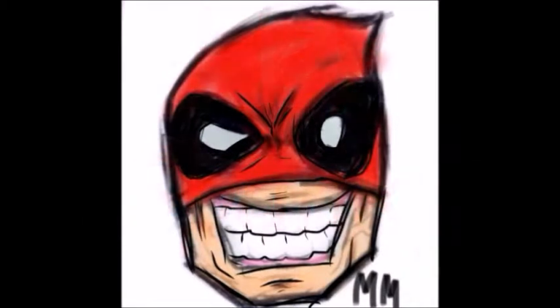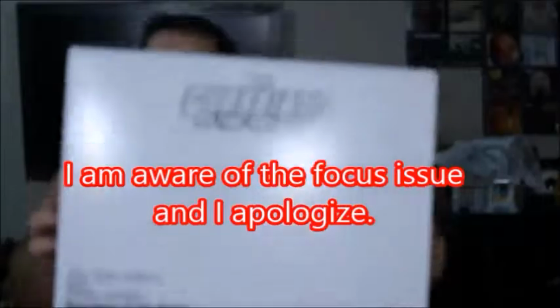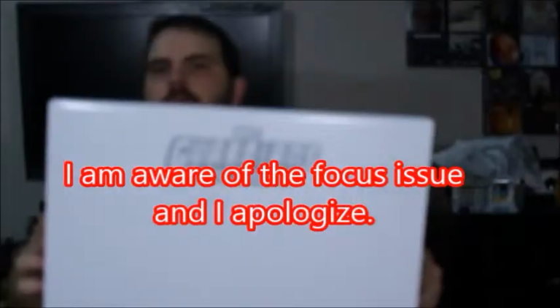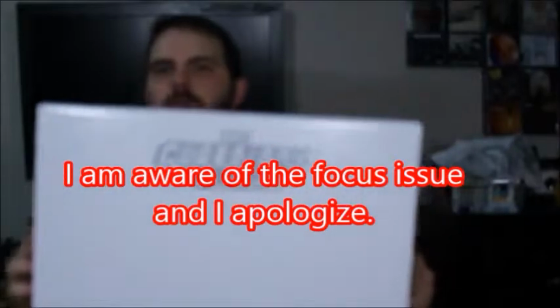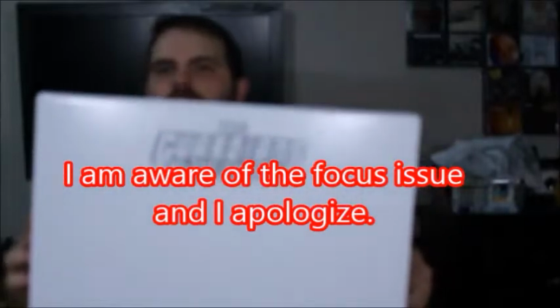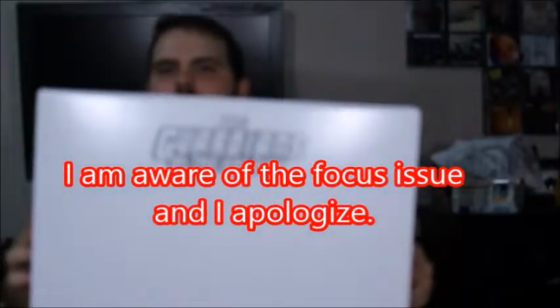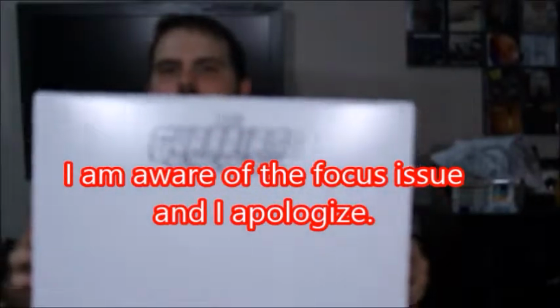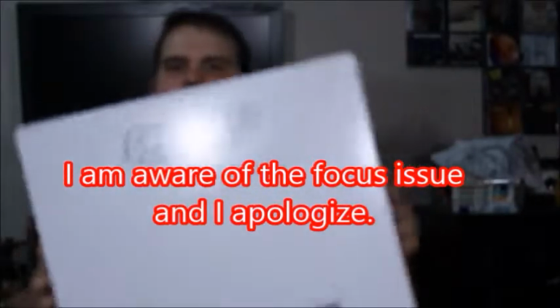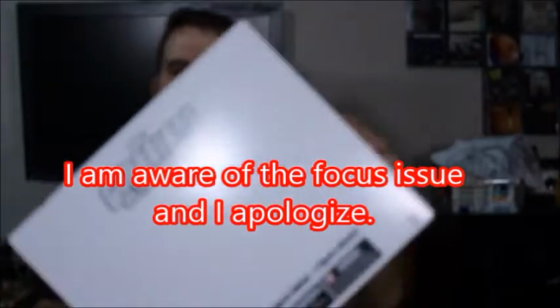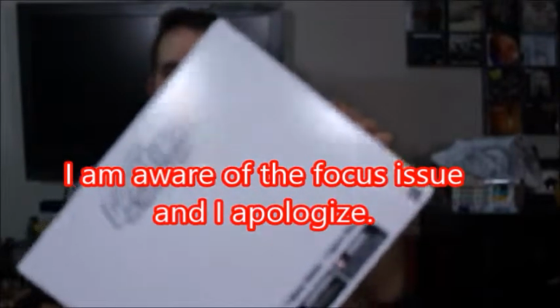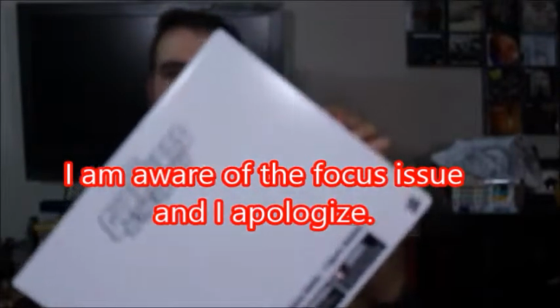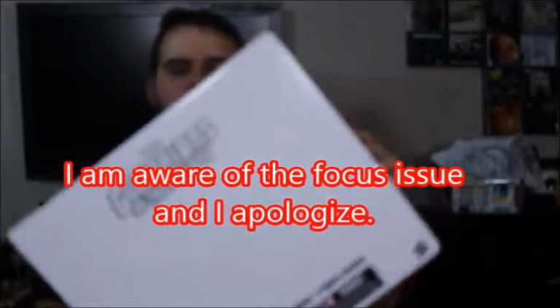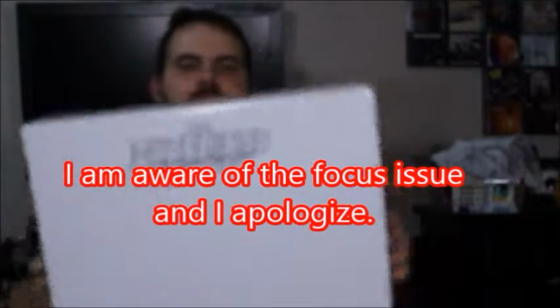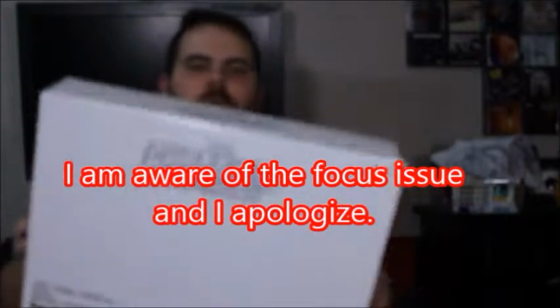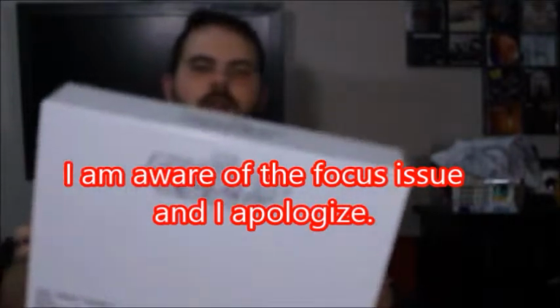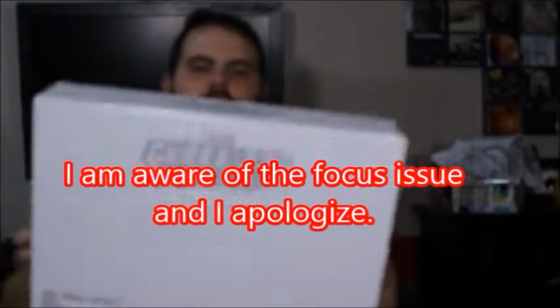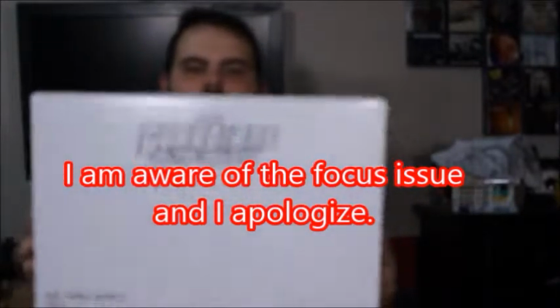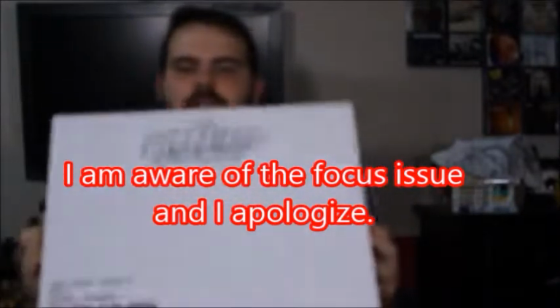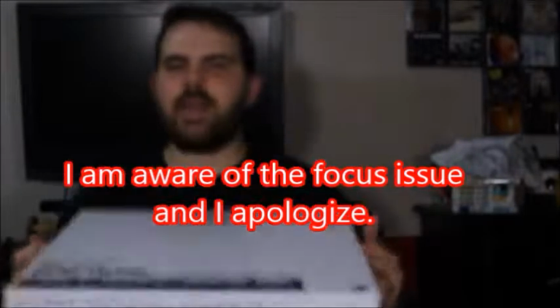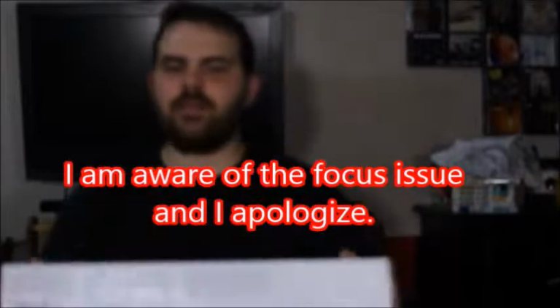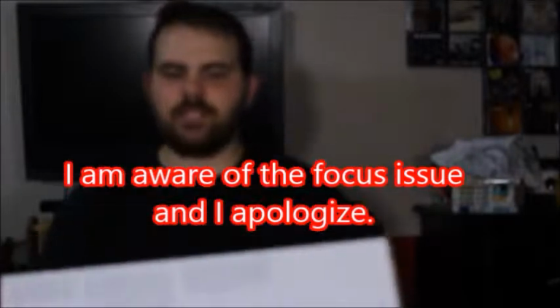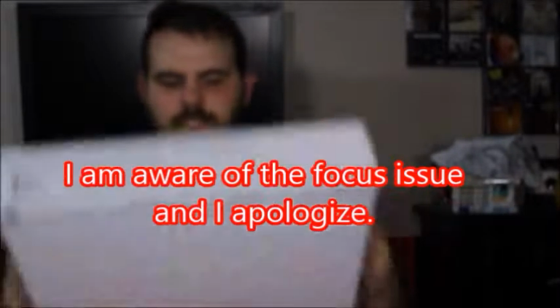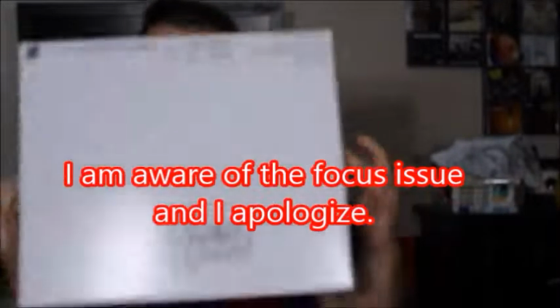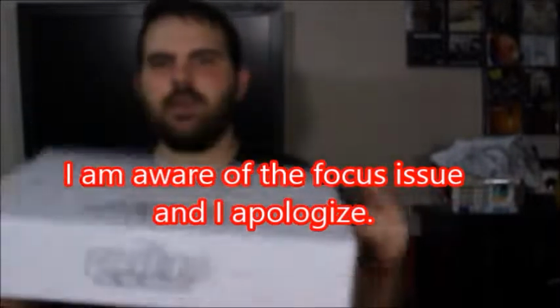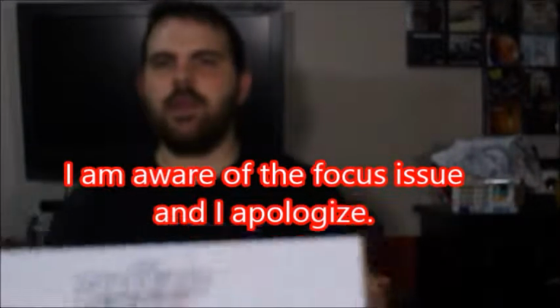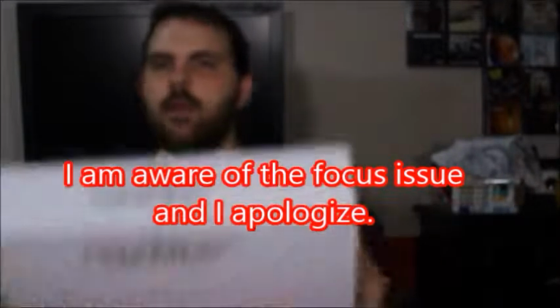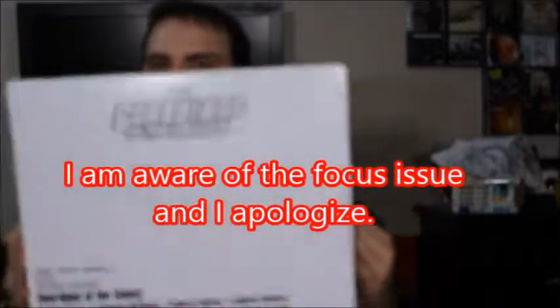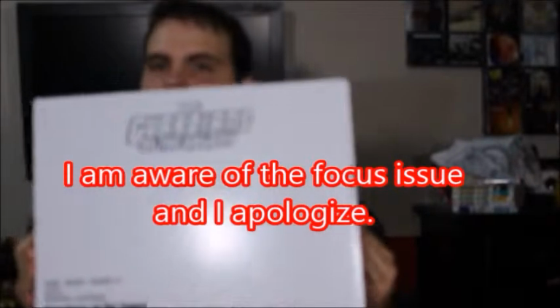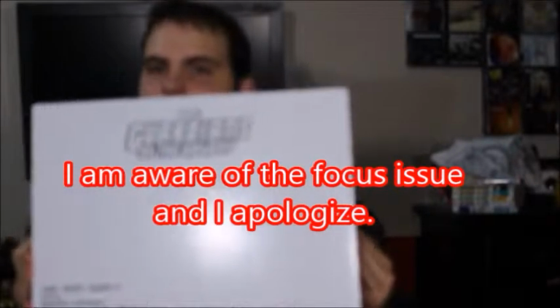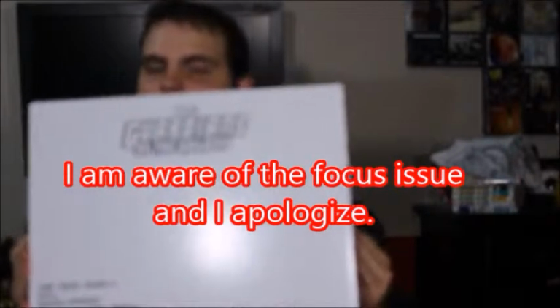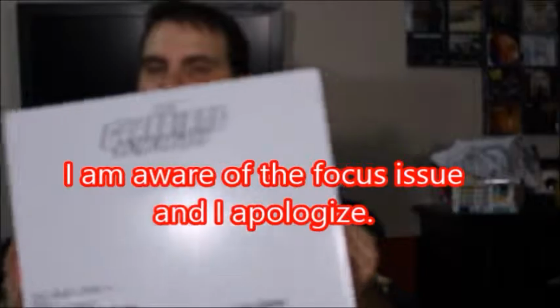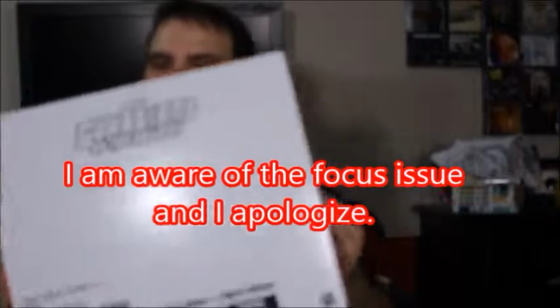Hey, what's good viewers? Today I've got the Guardians of the Galaxy box set.